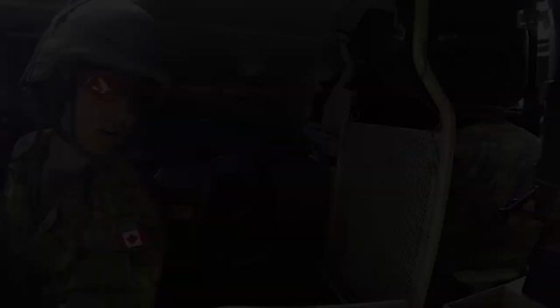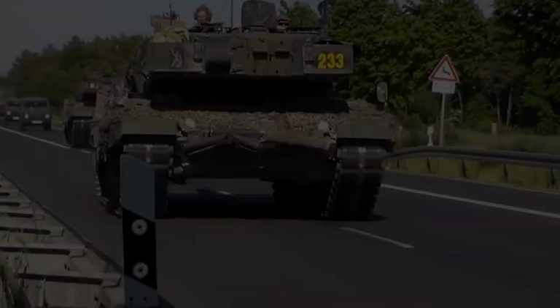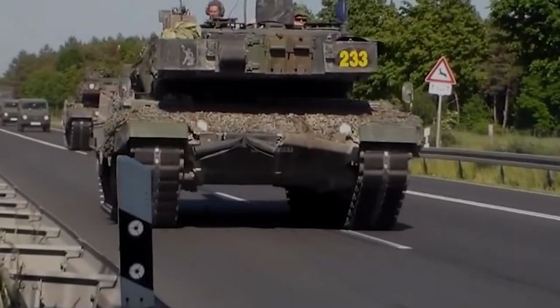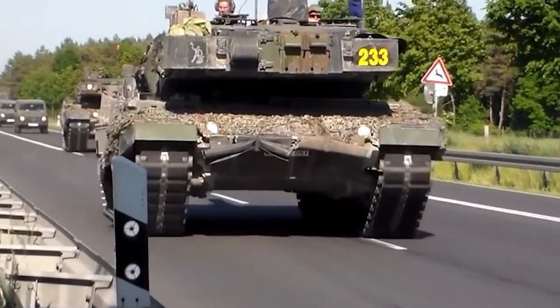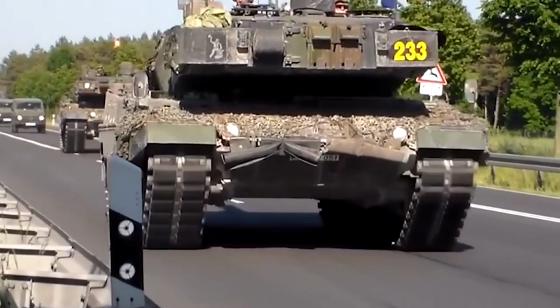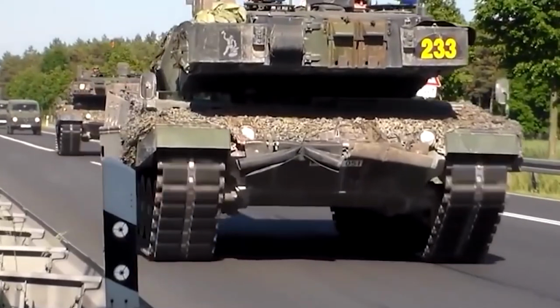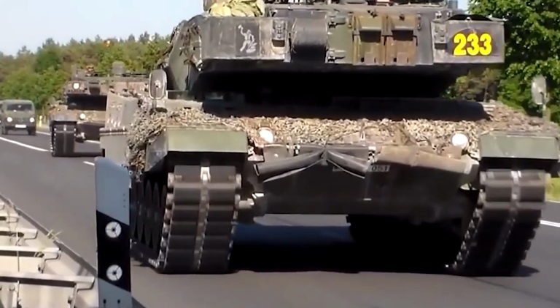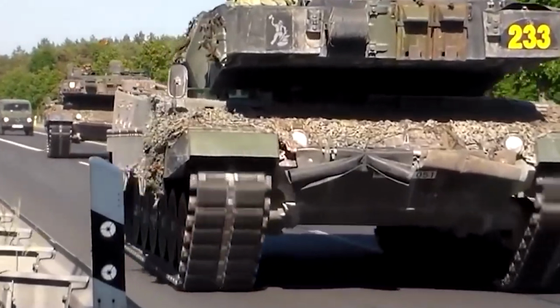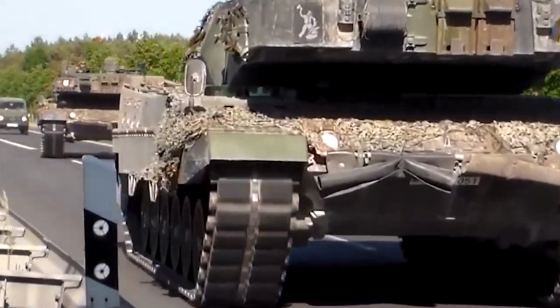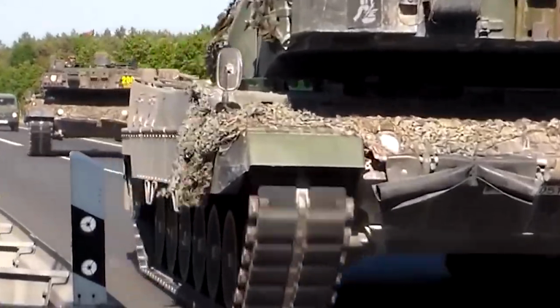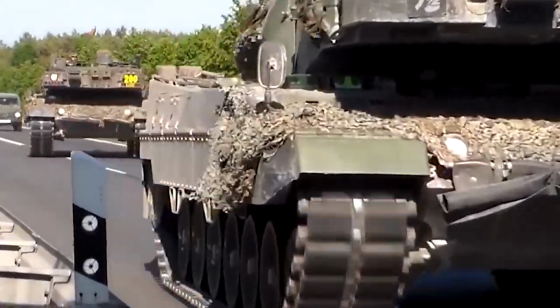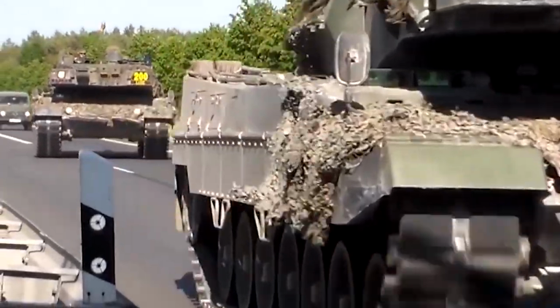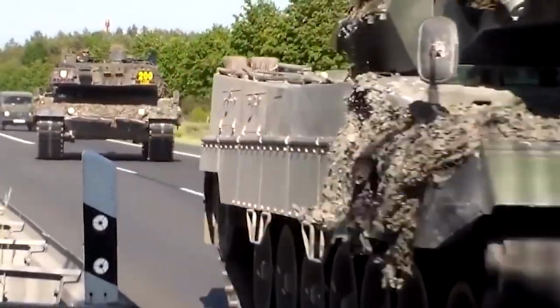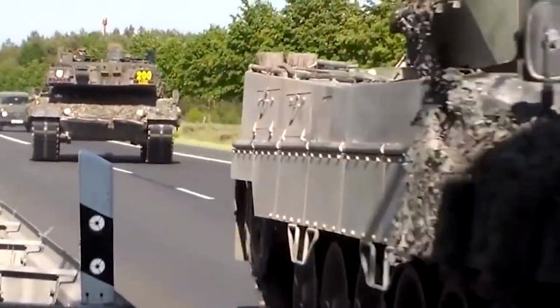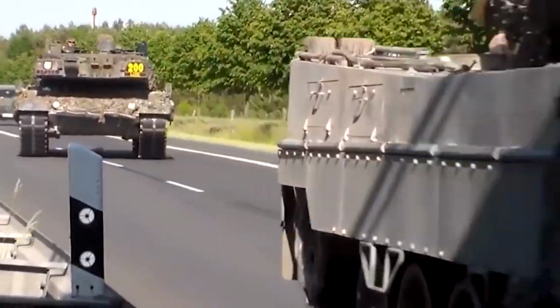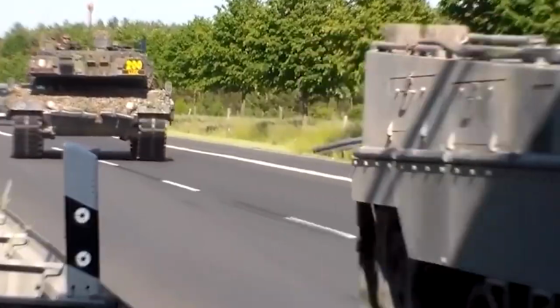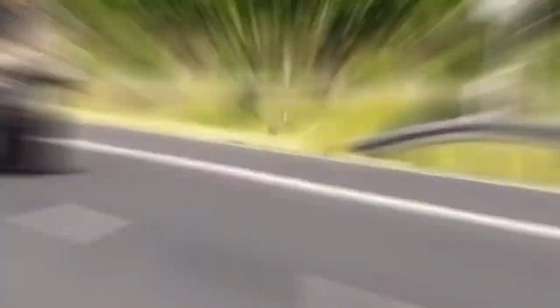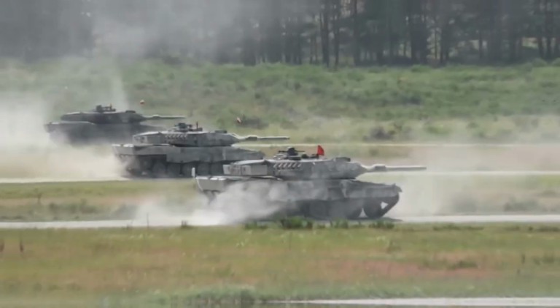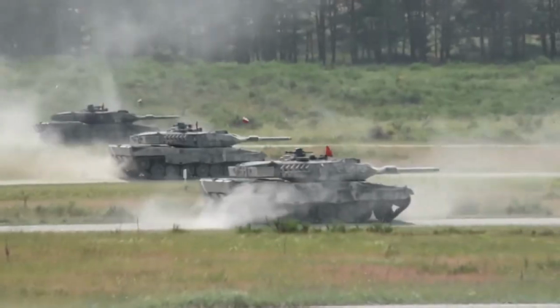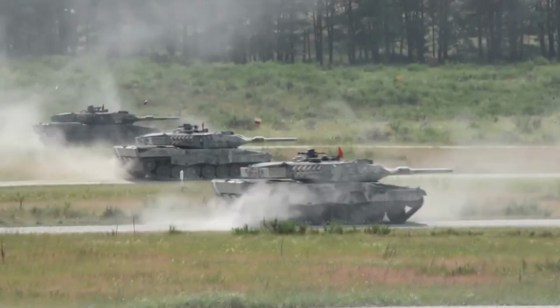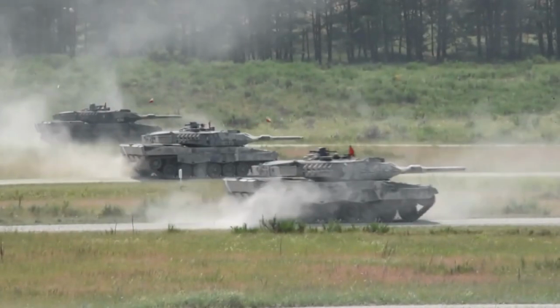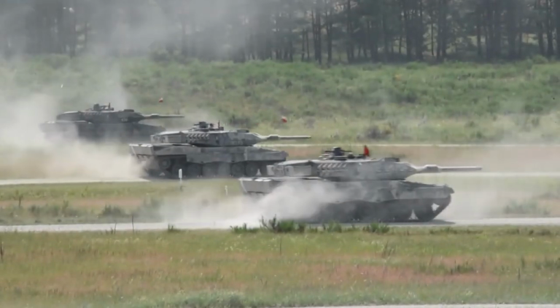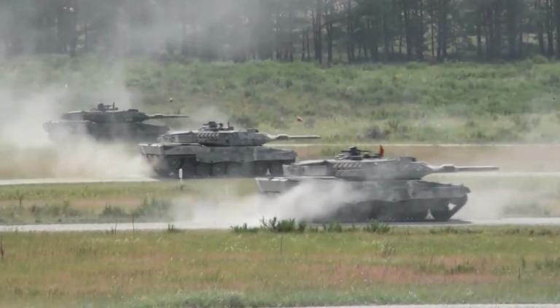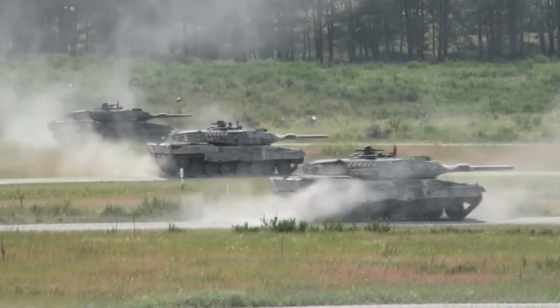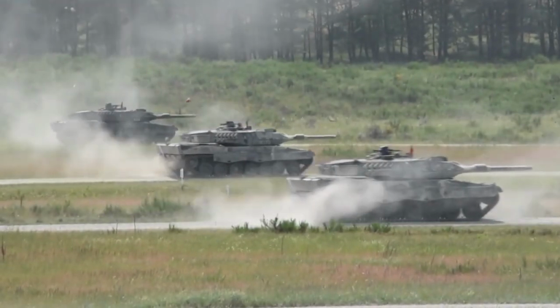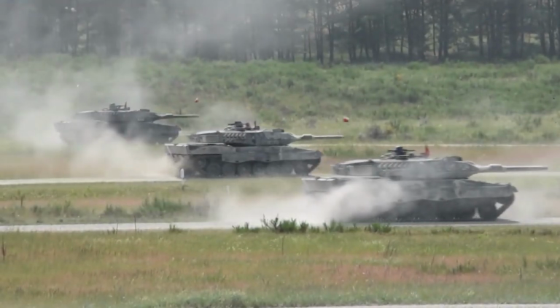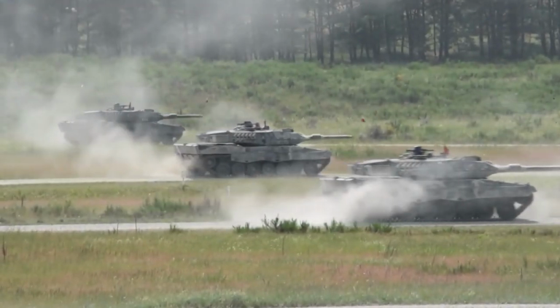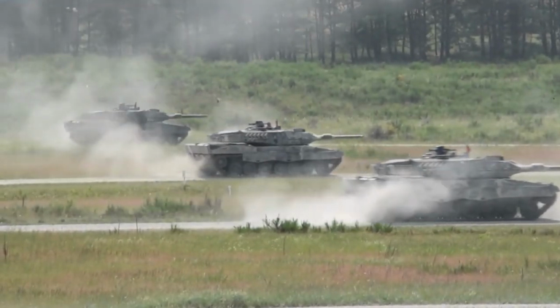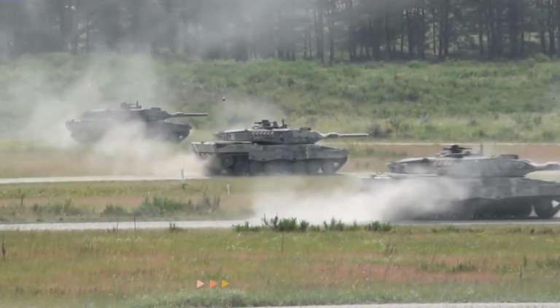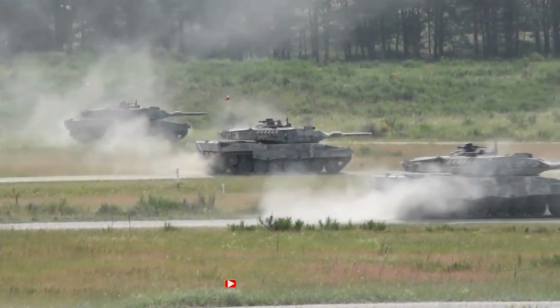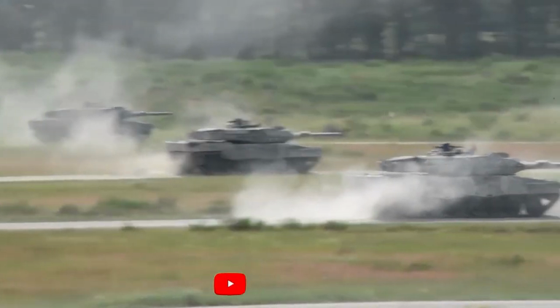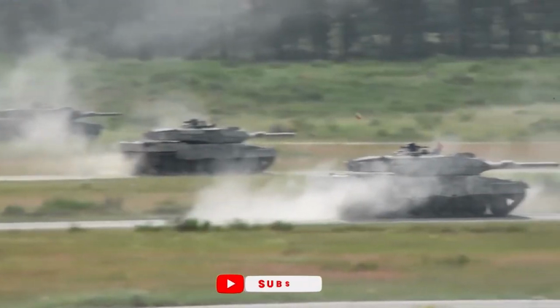Hey there folks and welcome to Military Knowledge. Today we'll be discussing the Leopard 2A6.